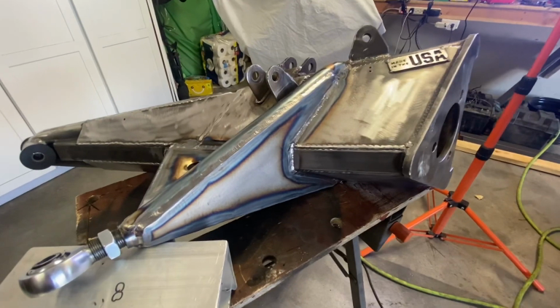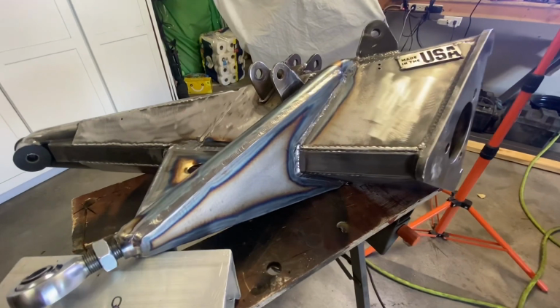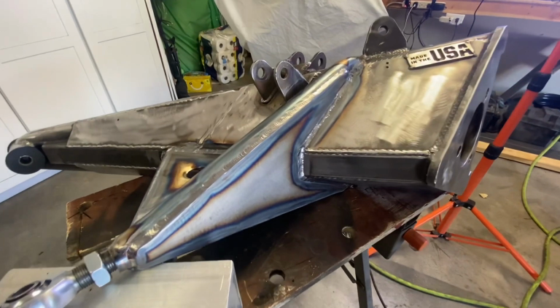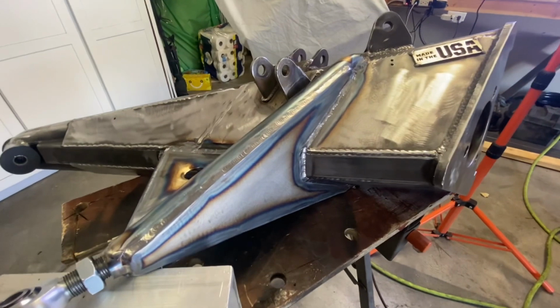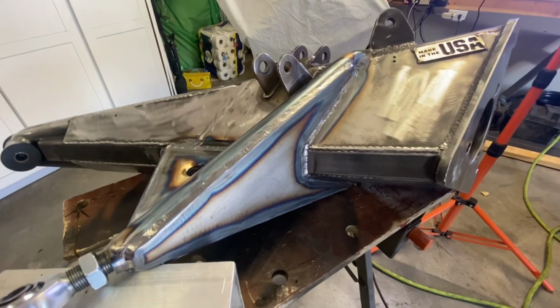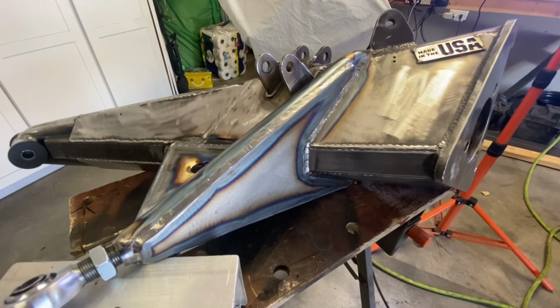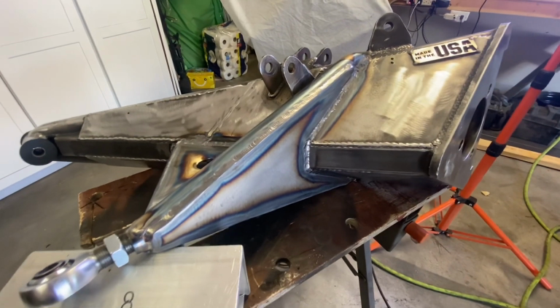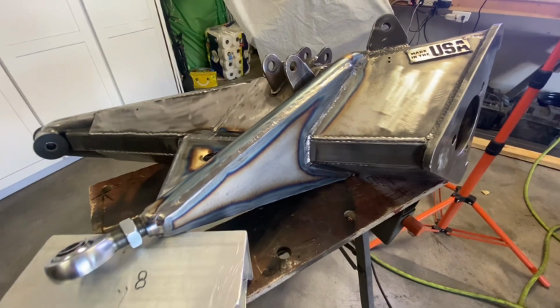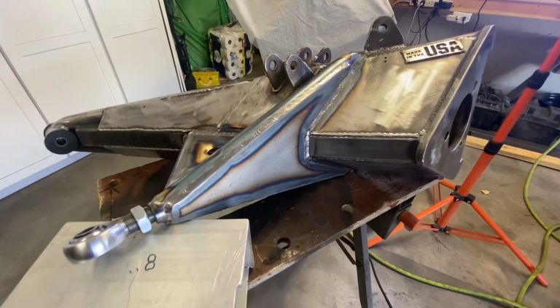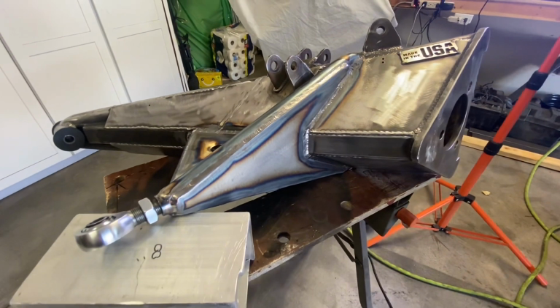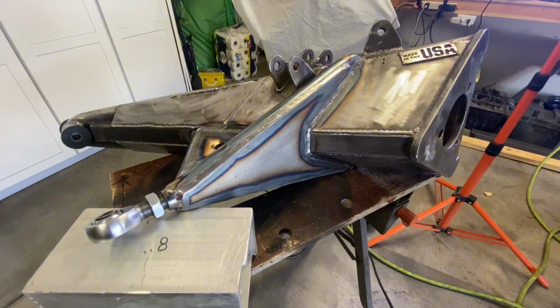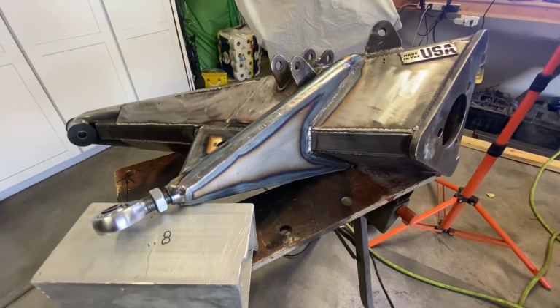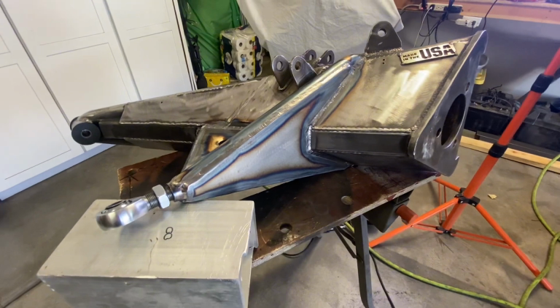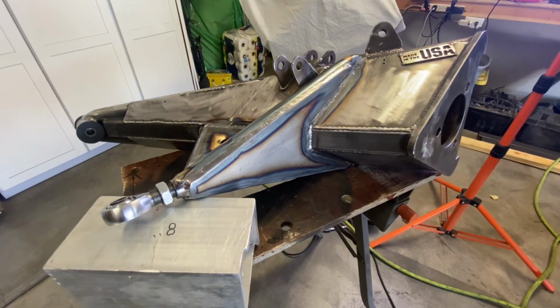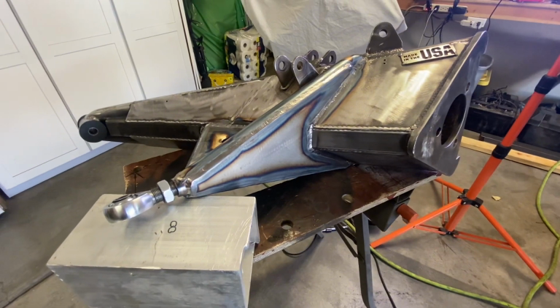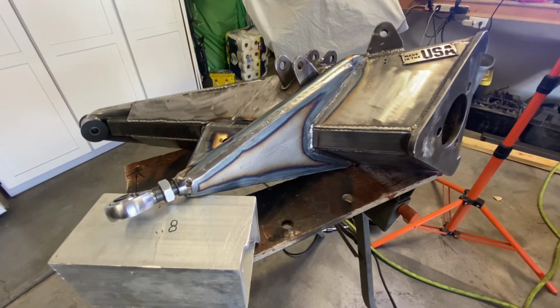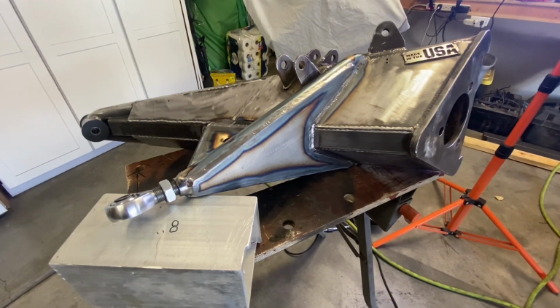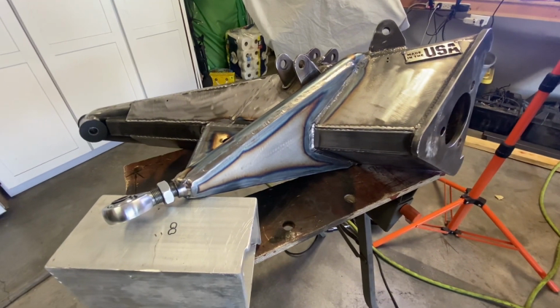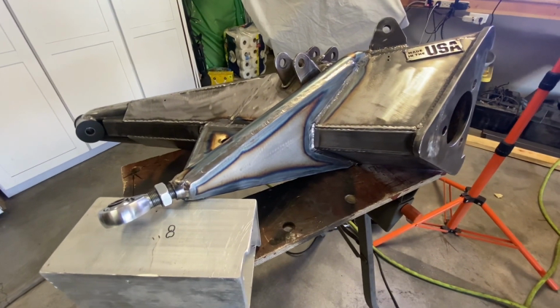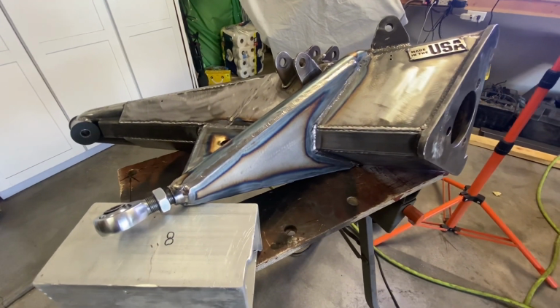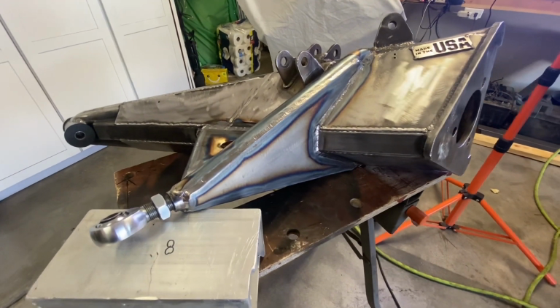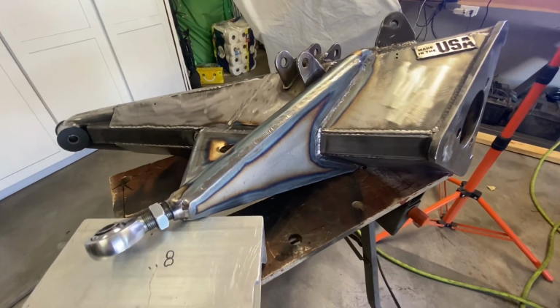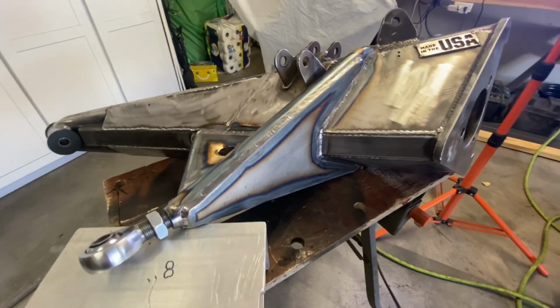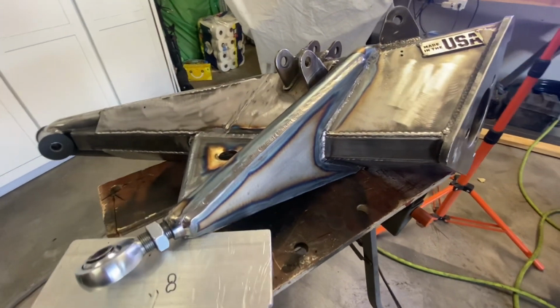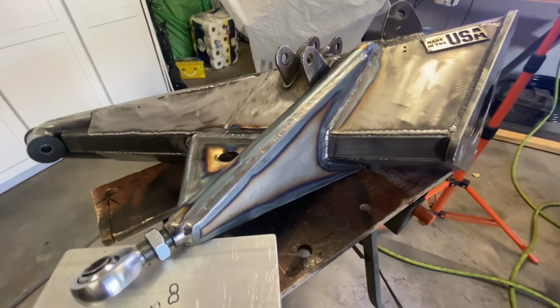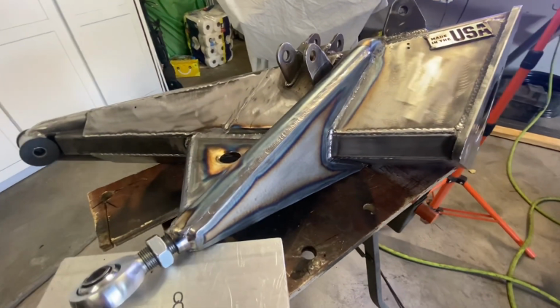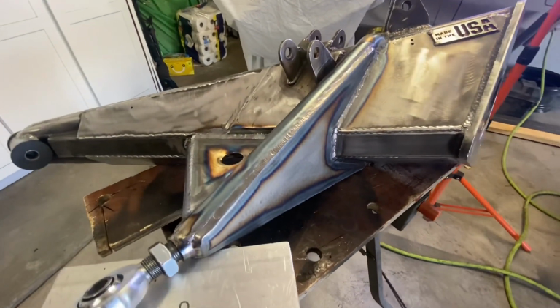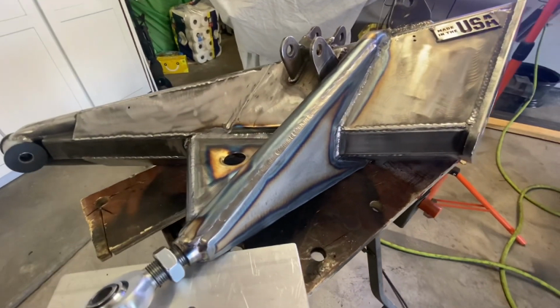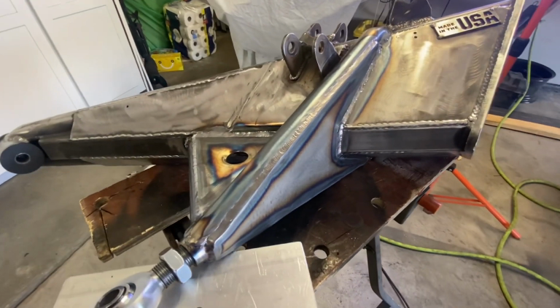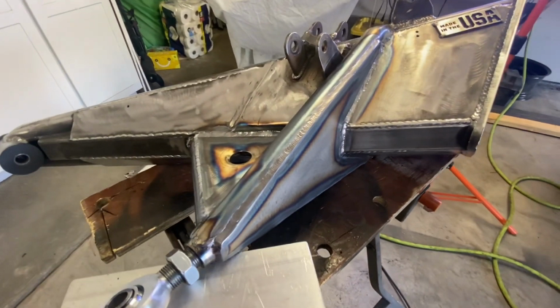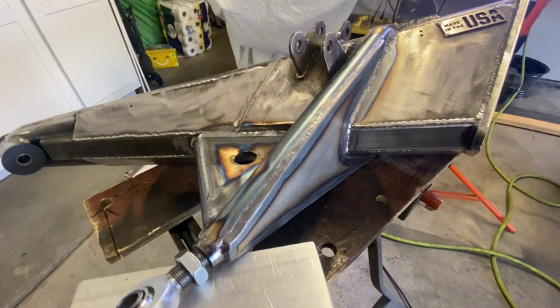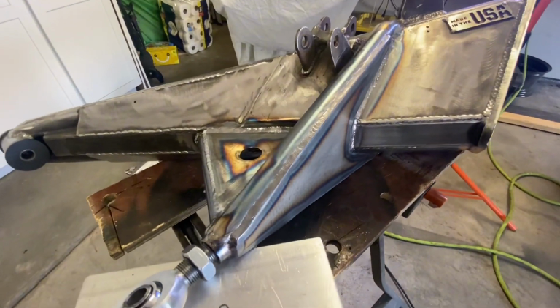Alright guys, this thing is wrapped up. I noticed earlier that I was saying I was boxing it, but I'm actually plating it. There is a difference.